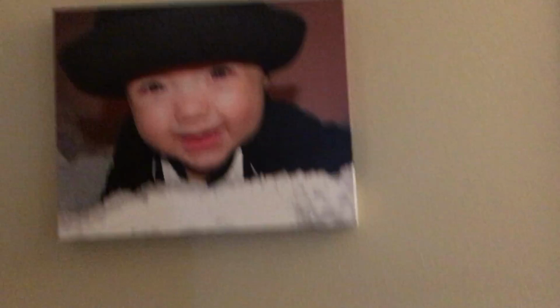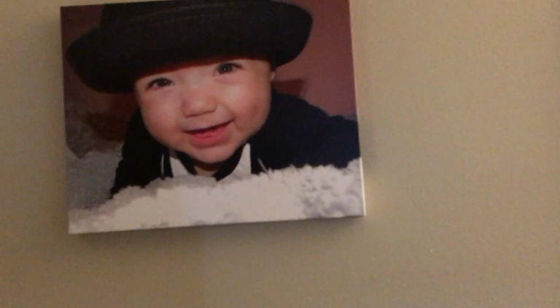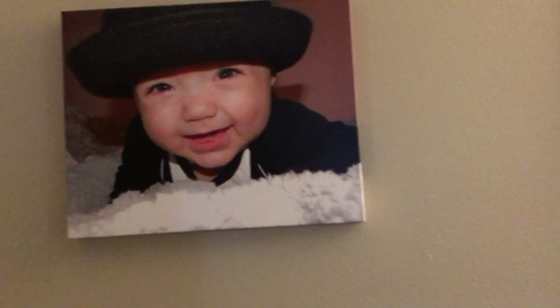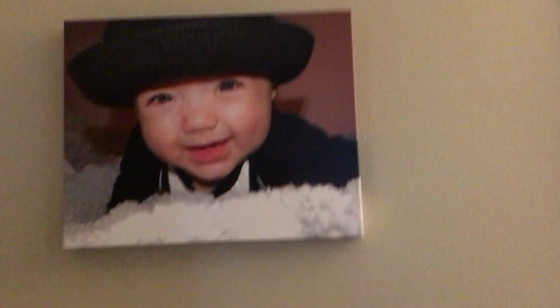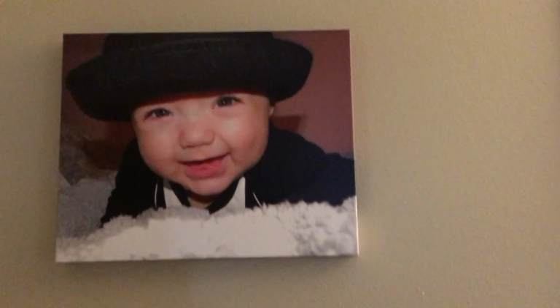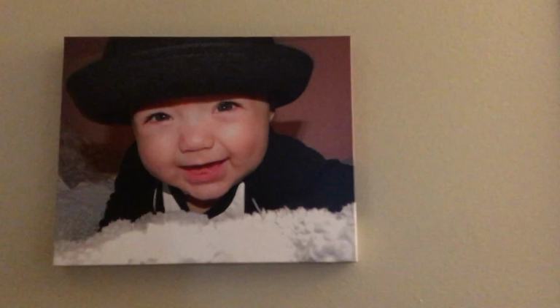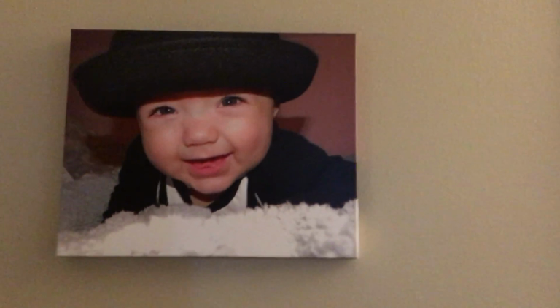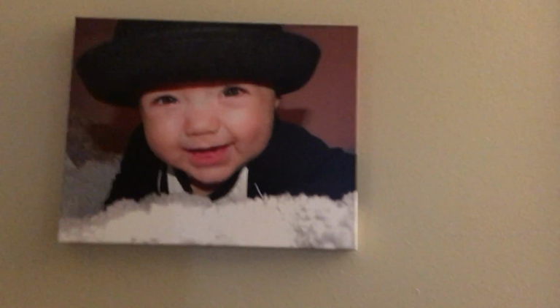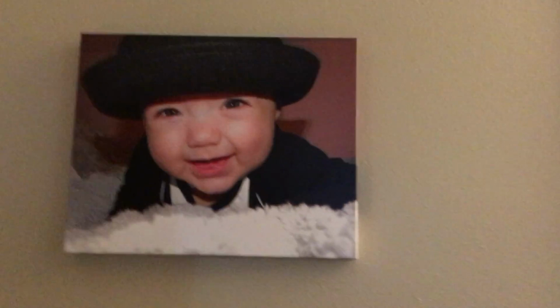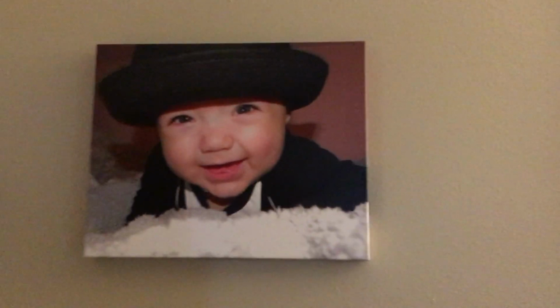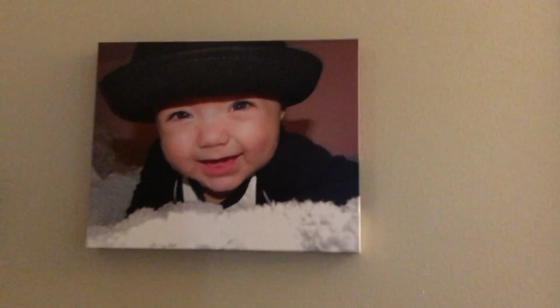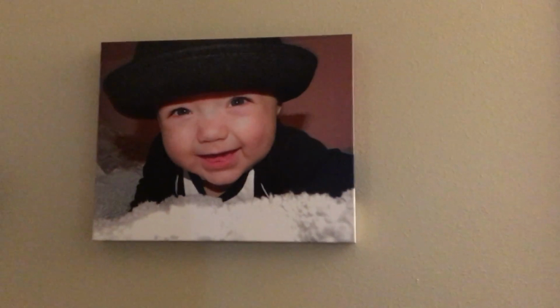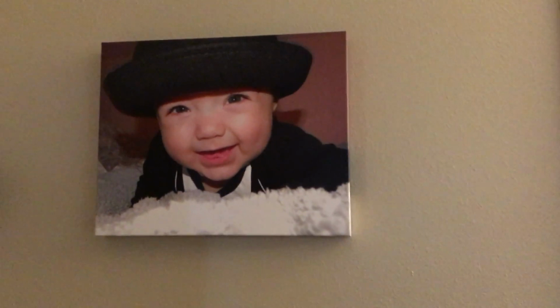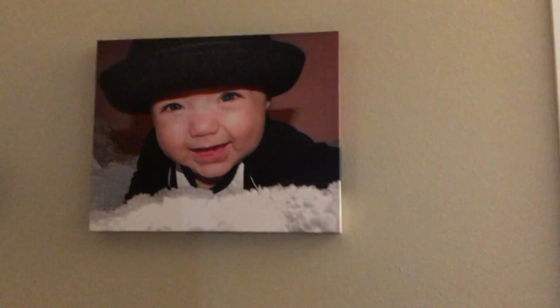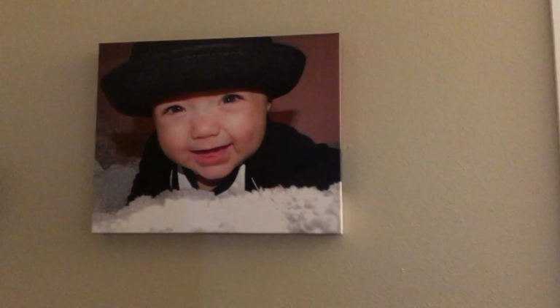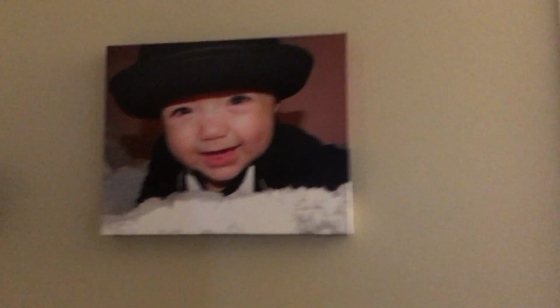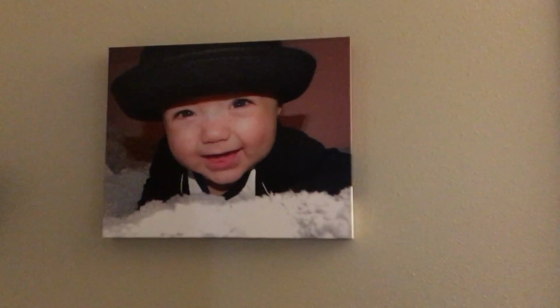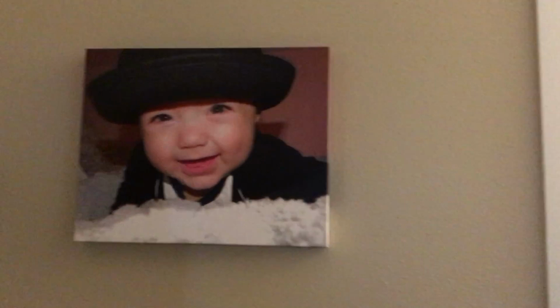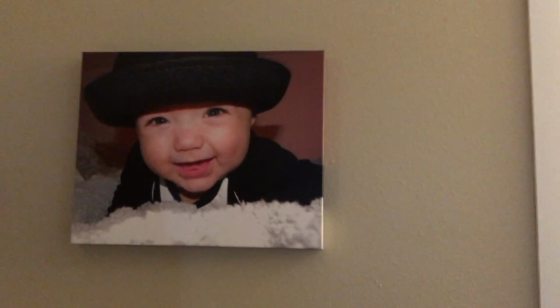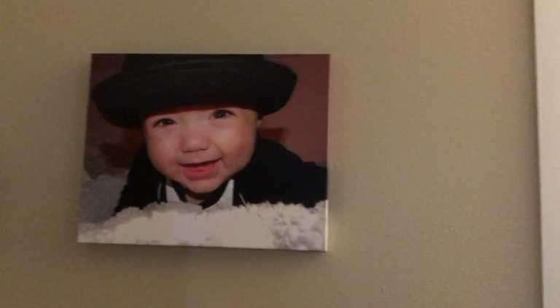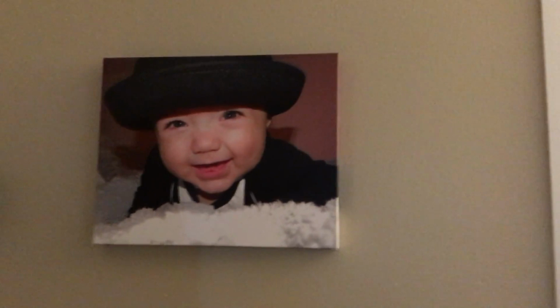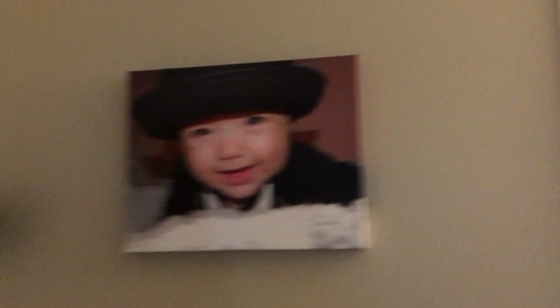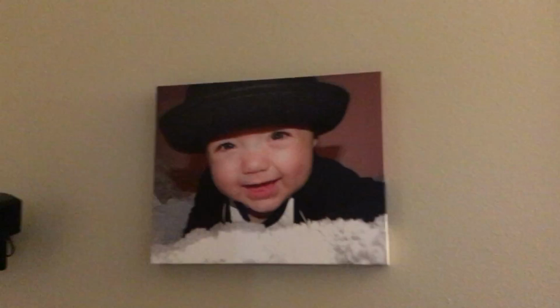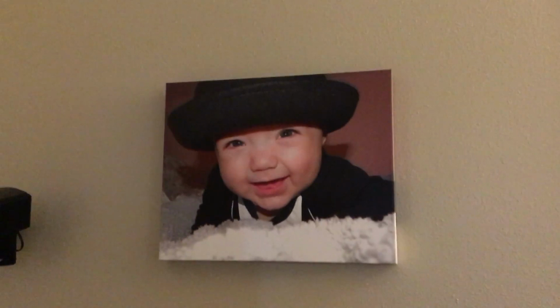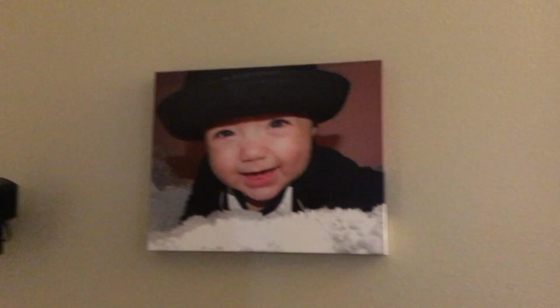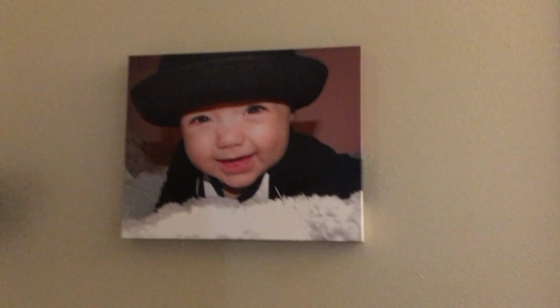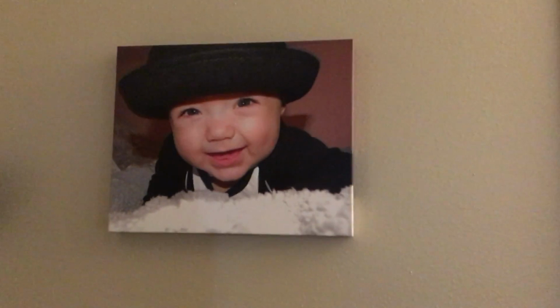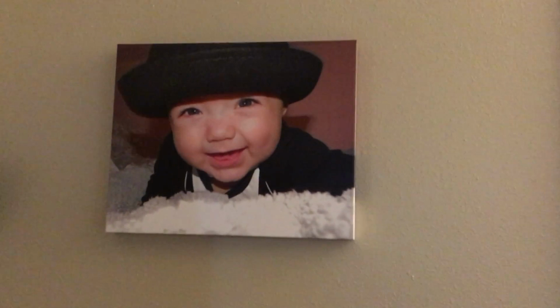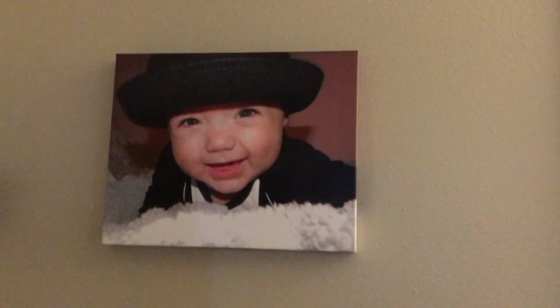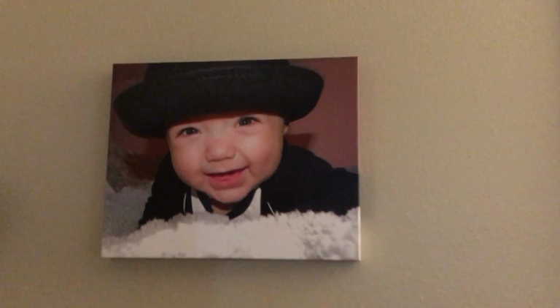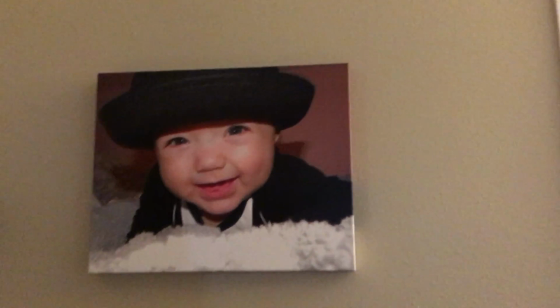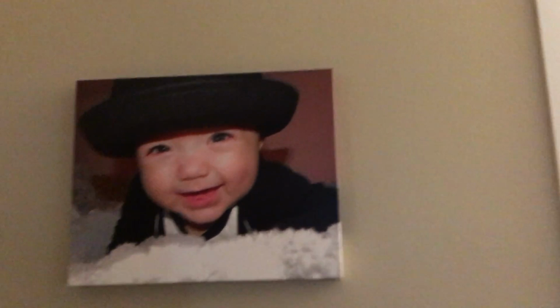I love the canvas. How could I not? Look at my grandson smiling there at me.